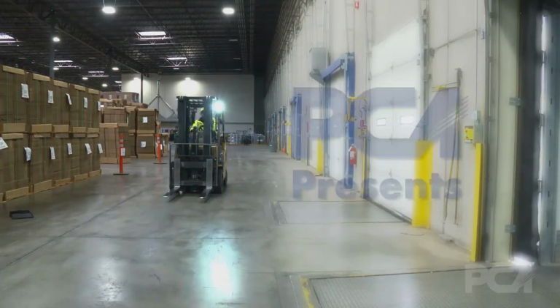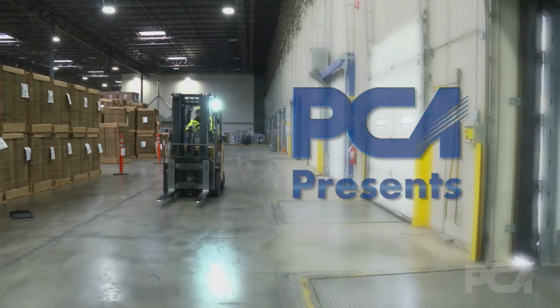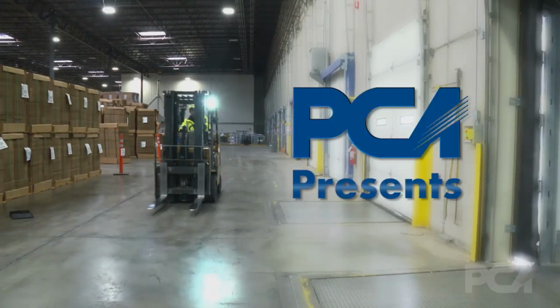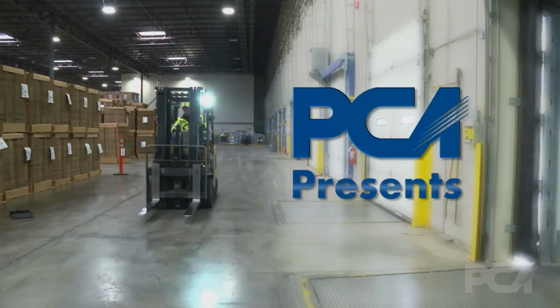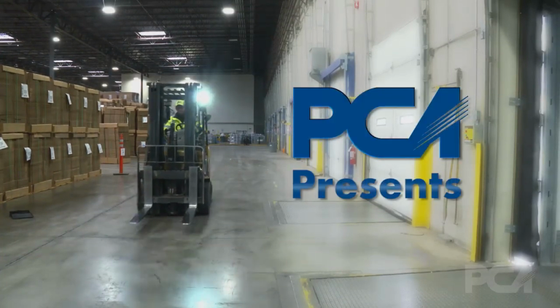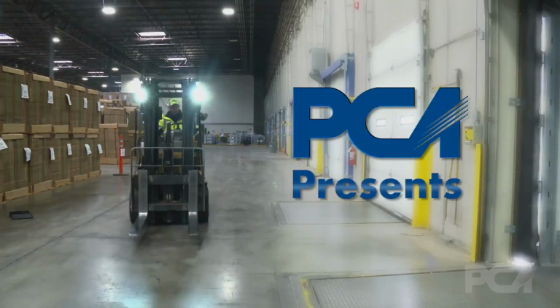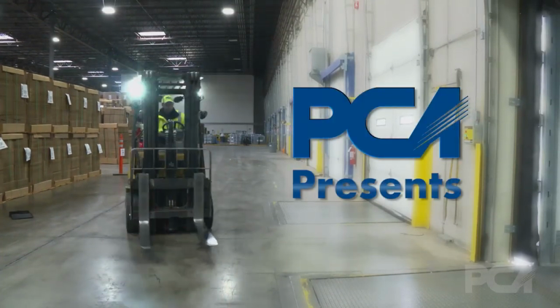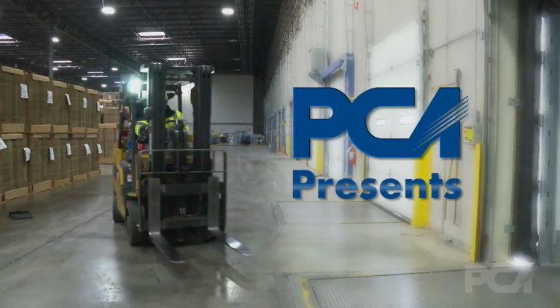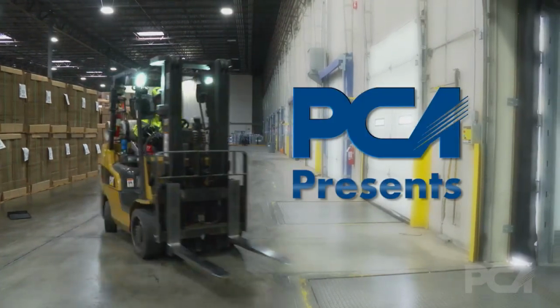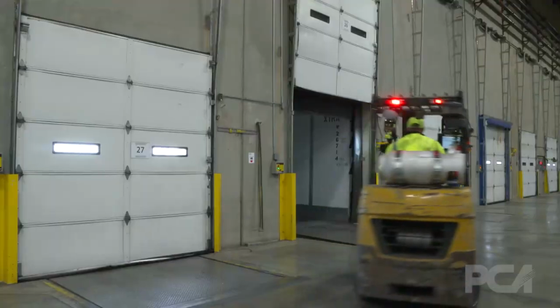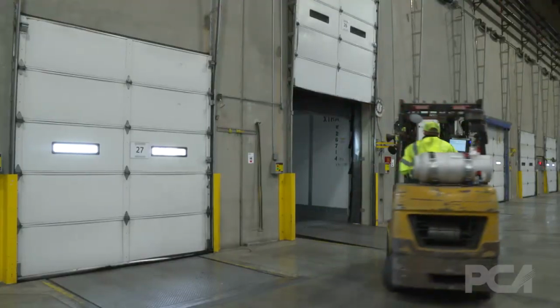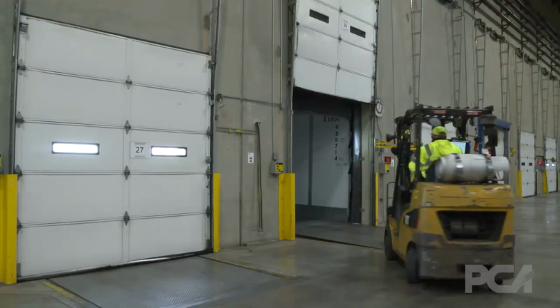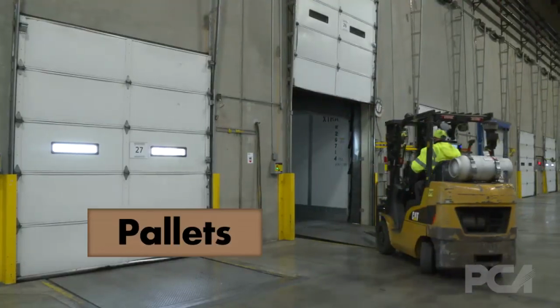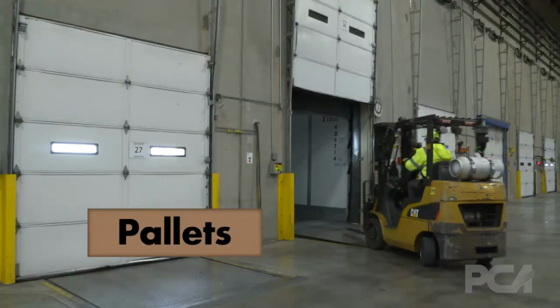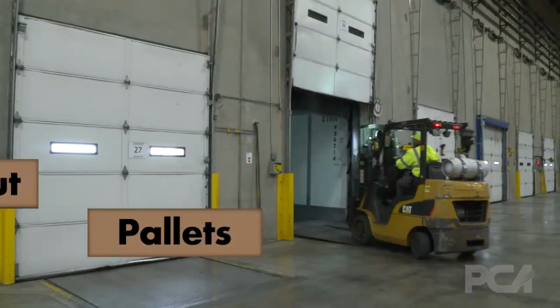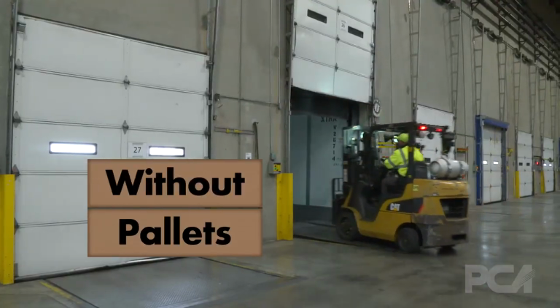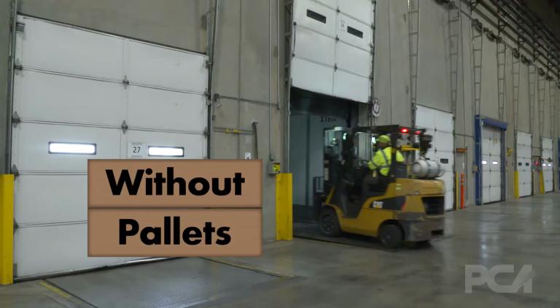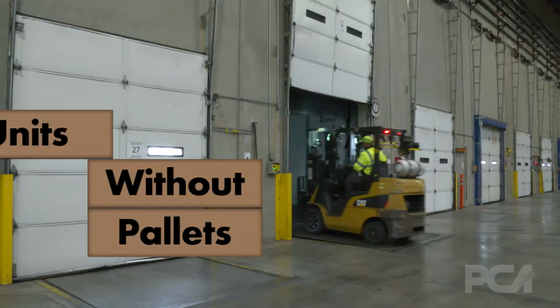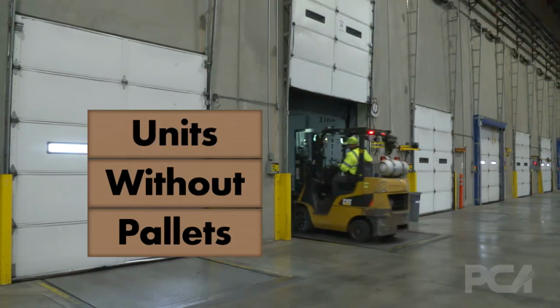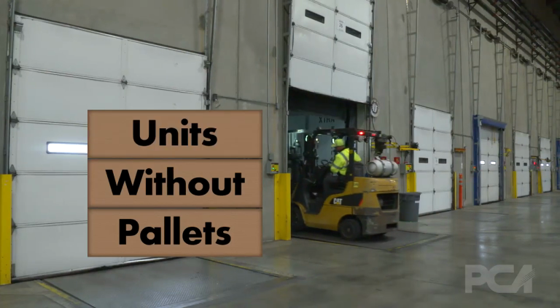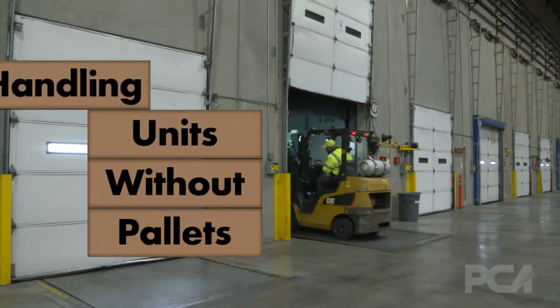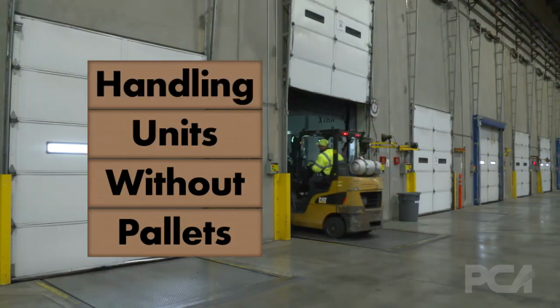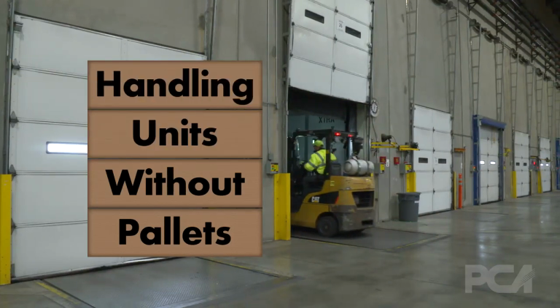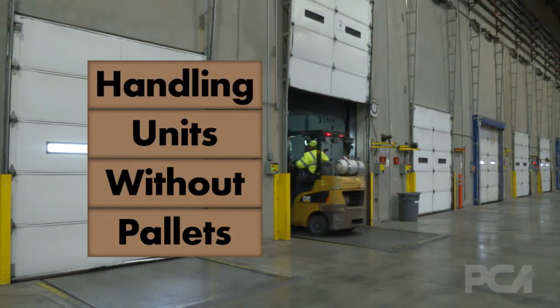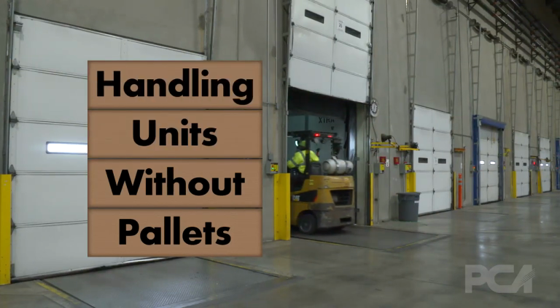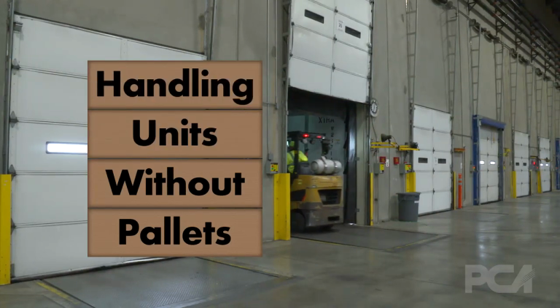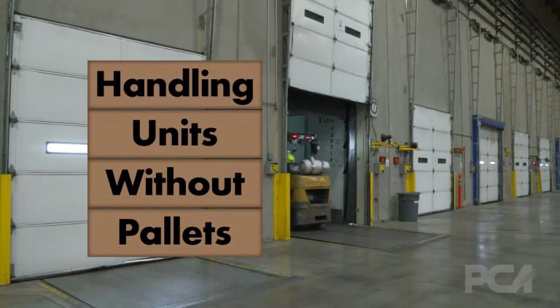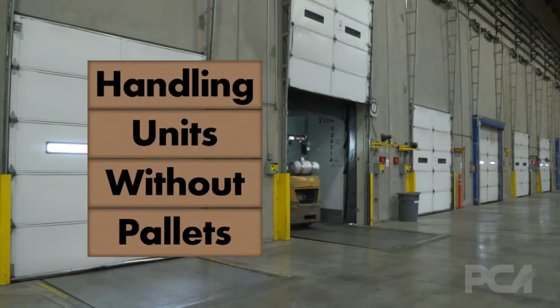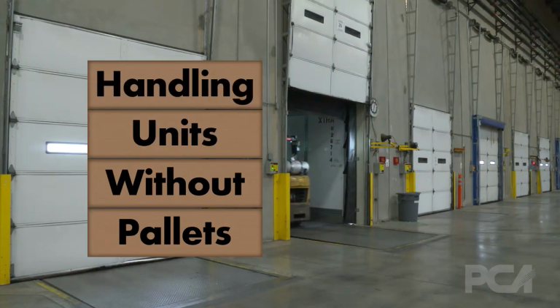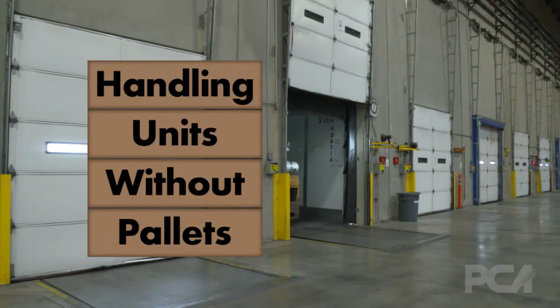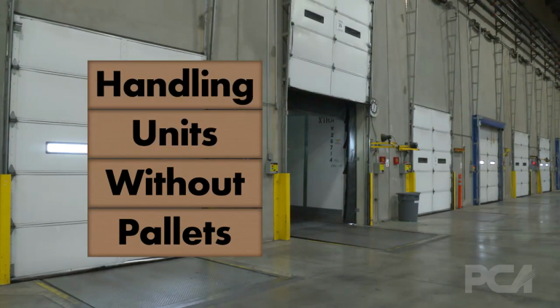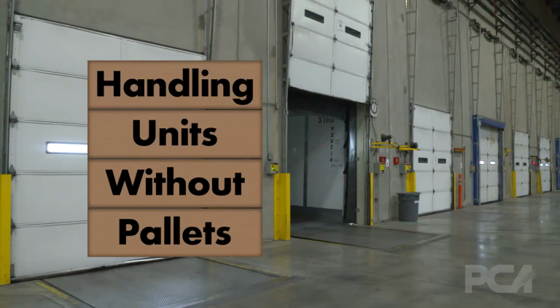We're making this video today to show you how to operate a forklift and move pallets without having a pallet in what we call bail pack.